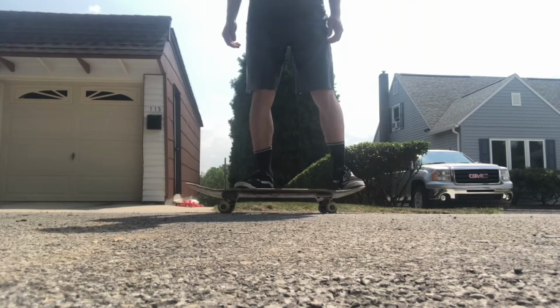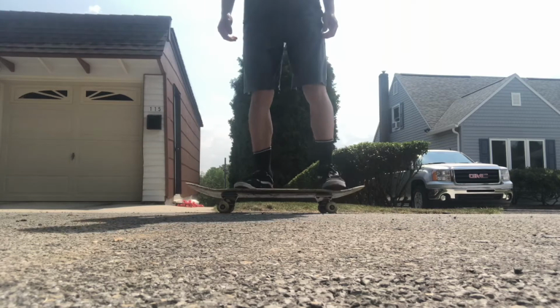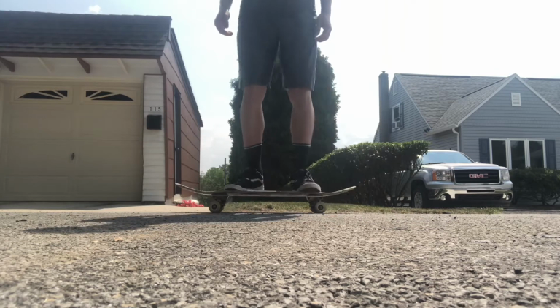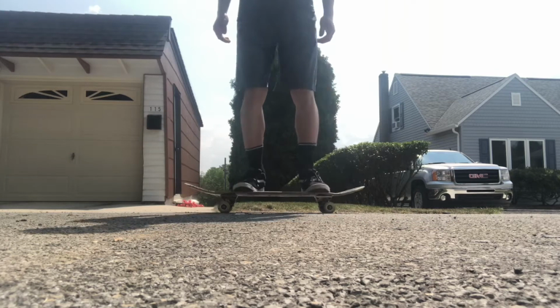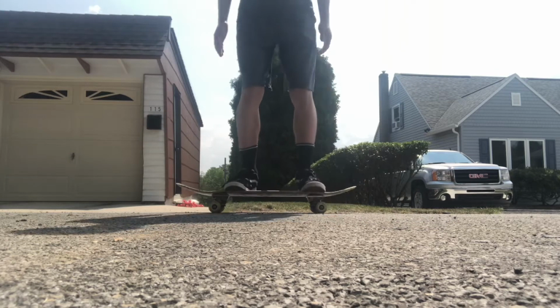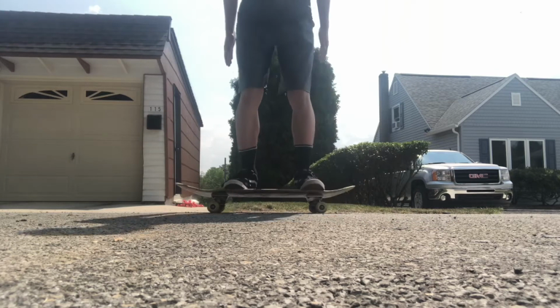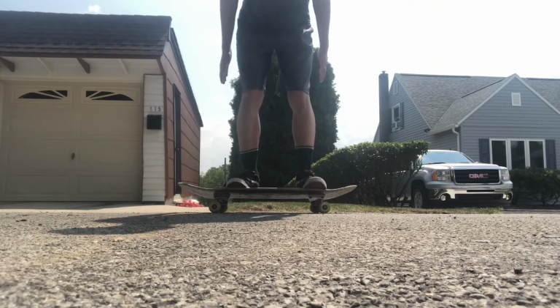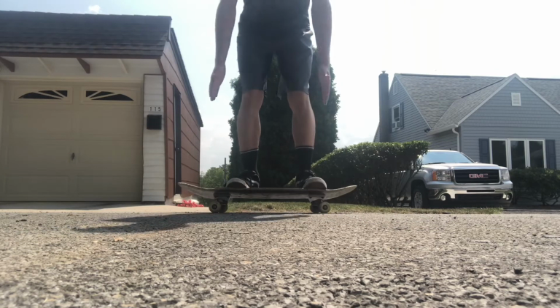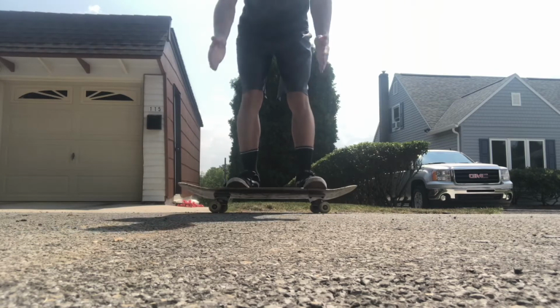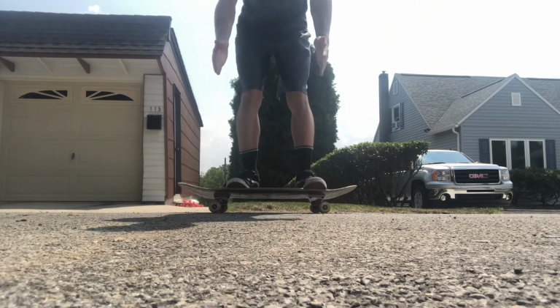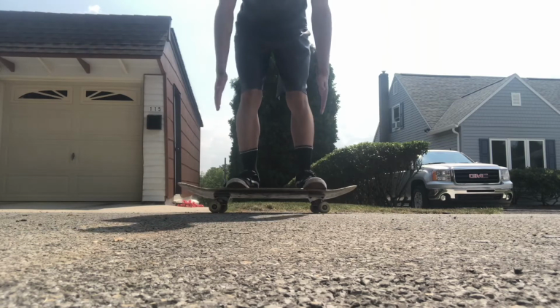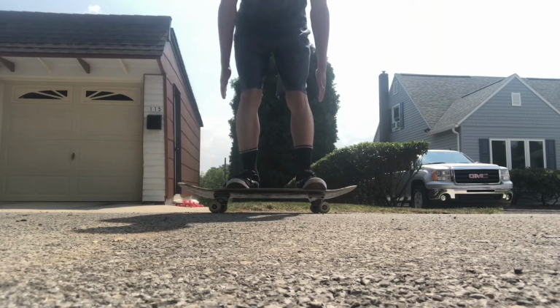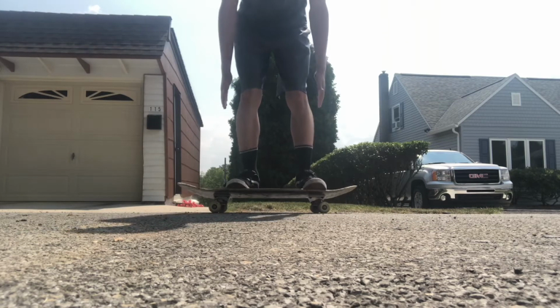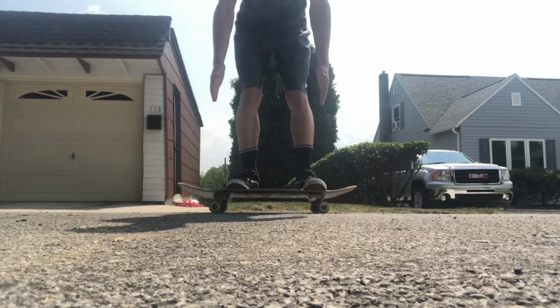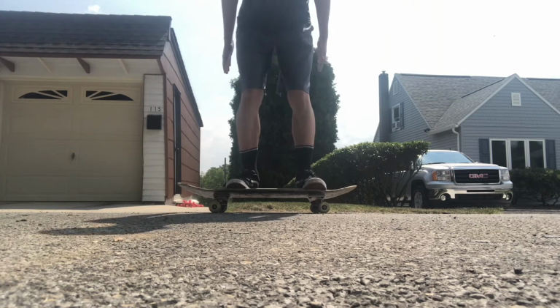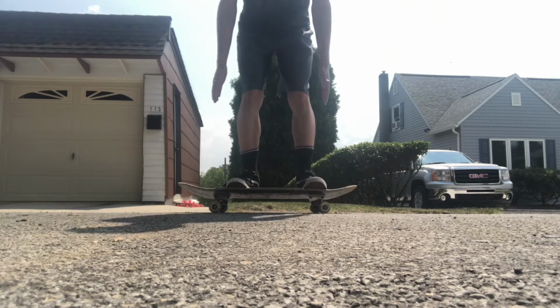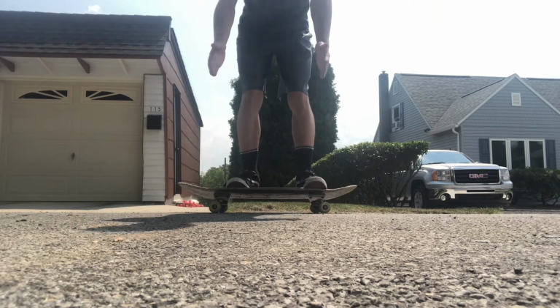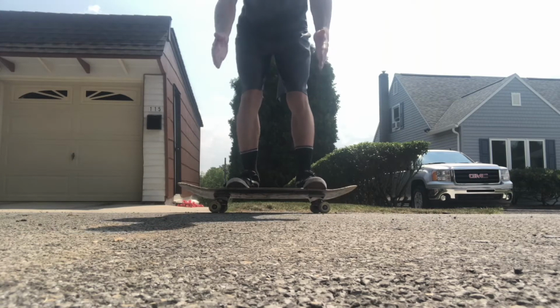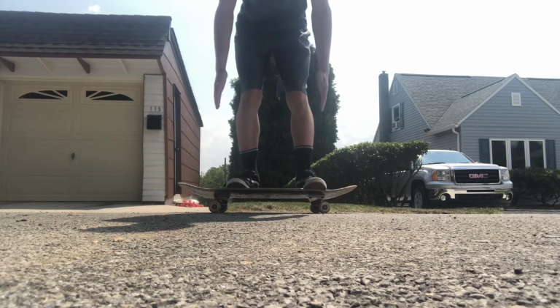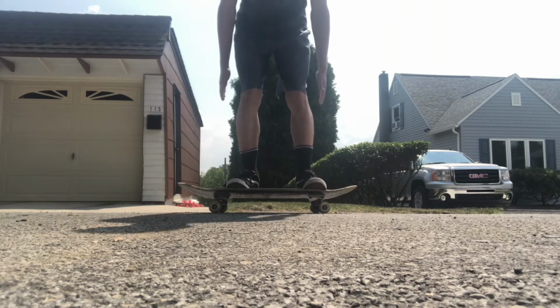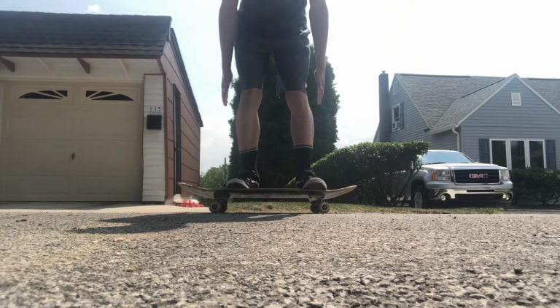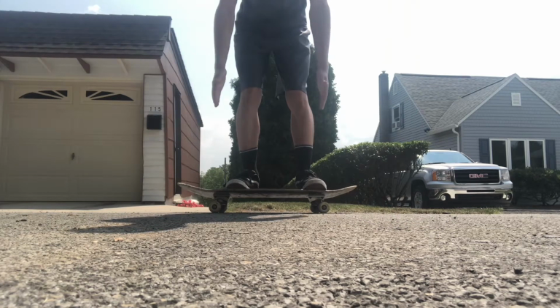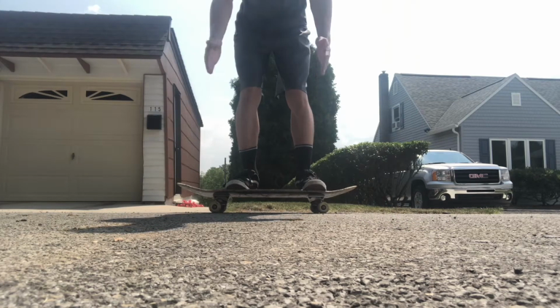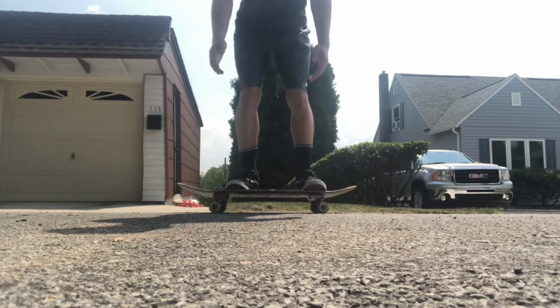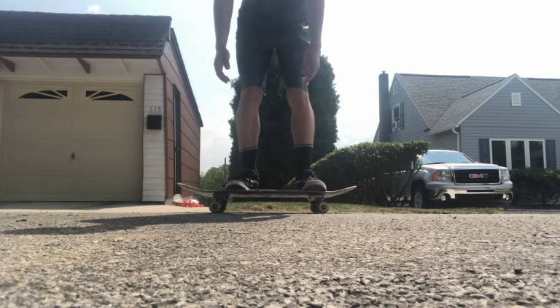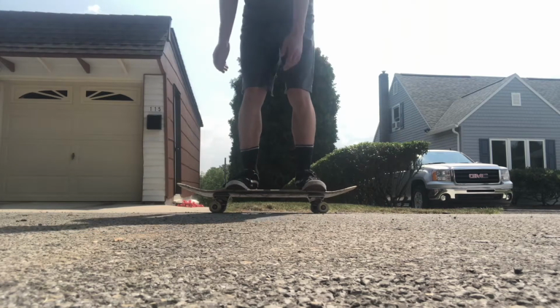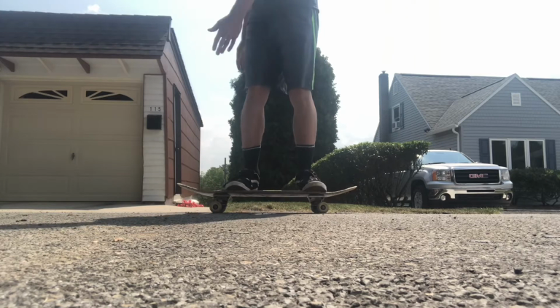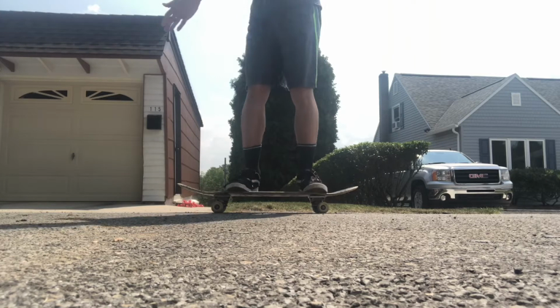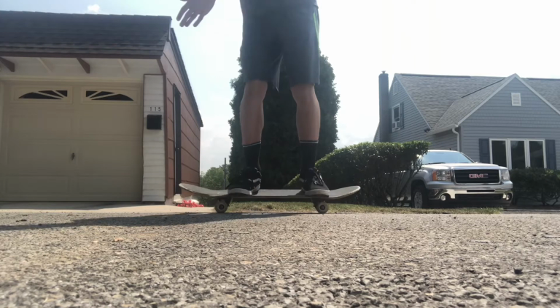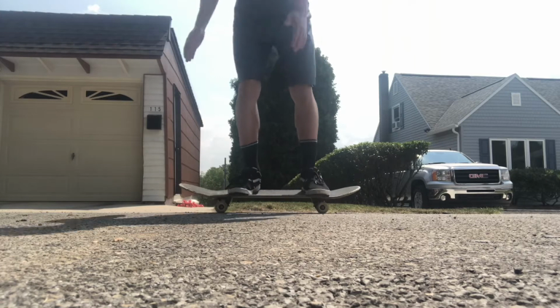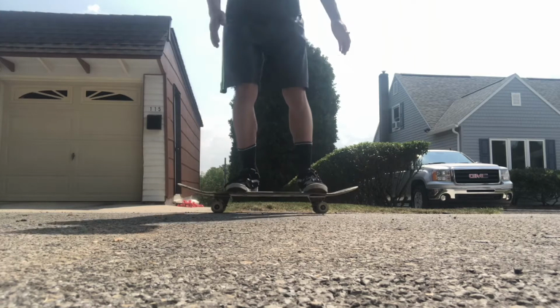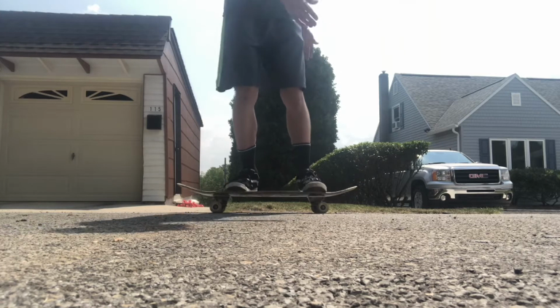It's very important for the ollie to keep your shoulders aligned with the board. This will prevent you from turning 180.